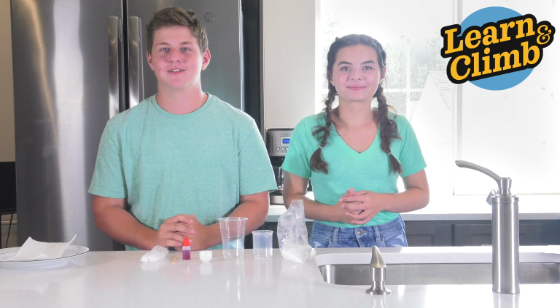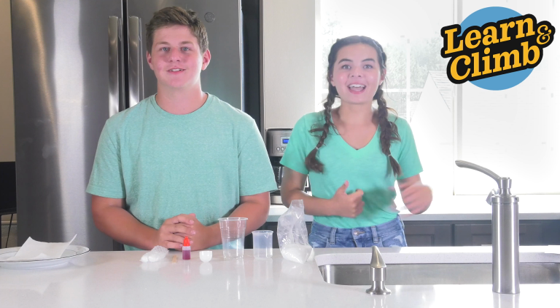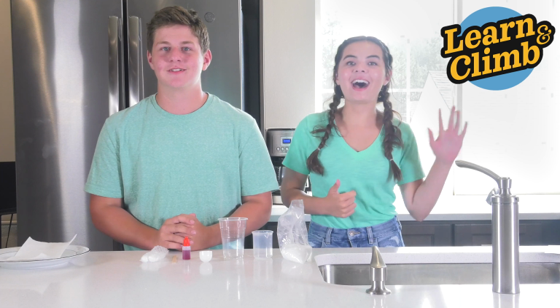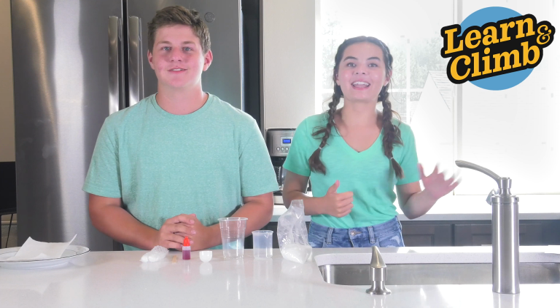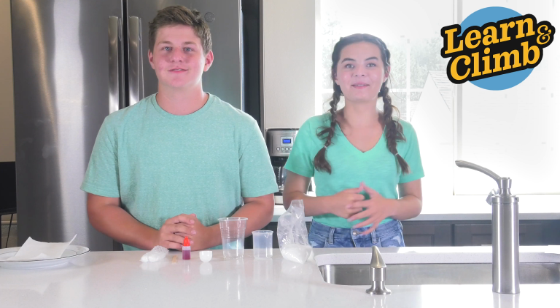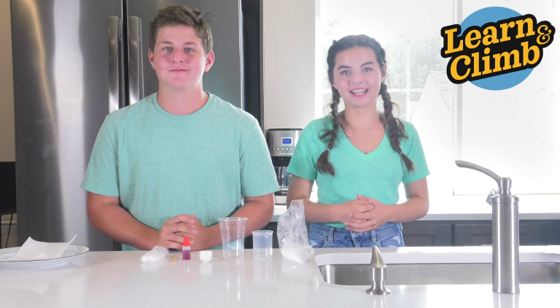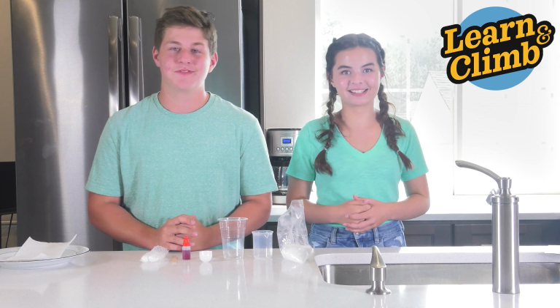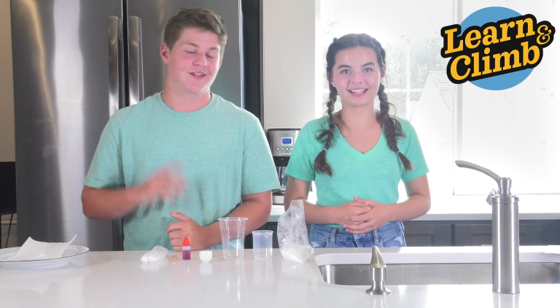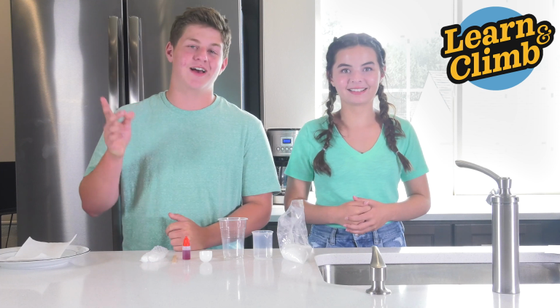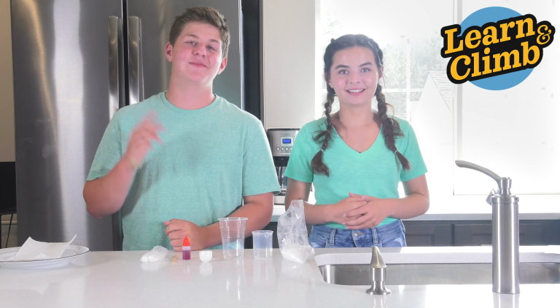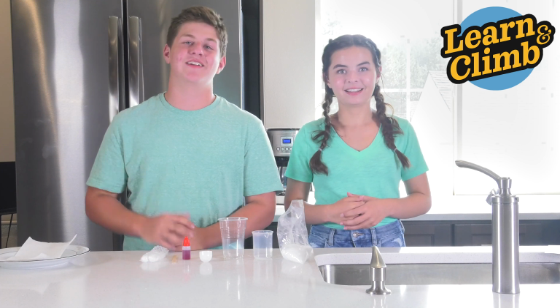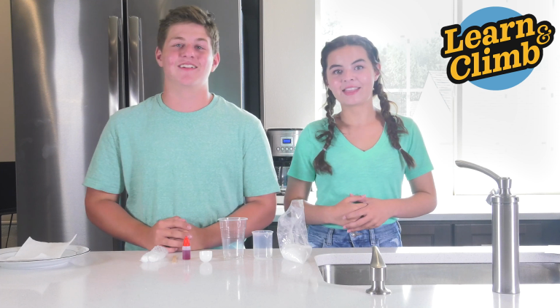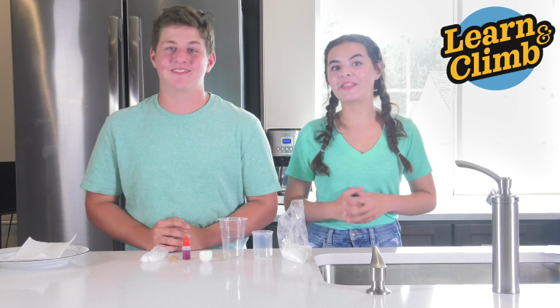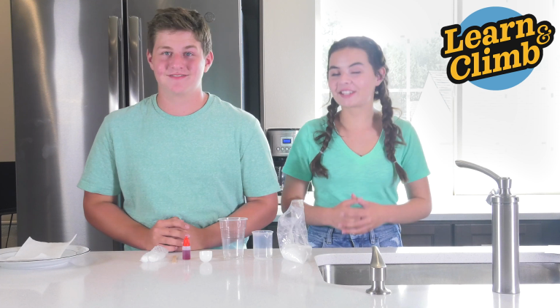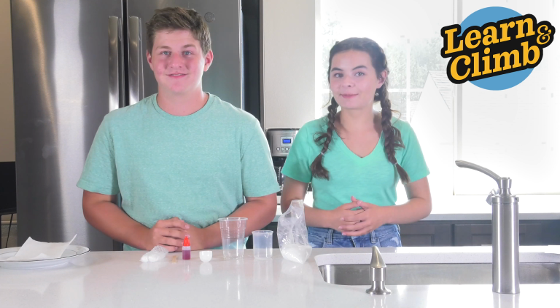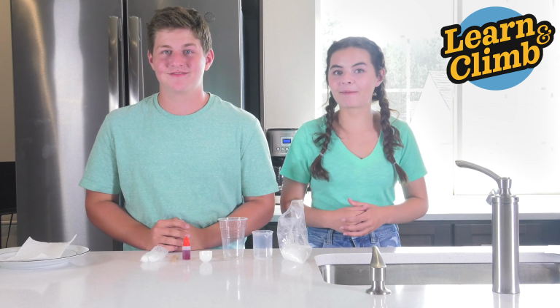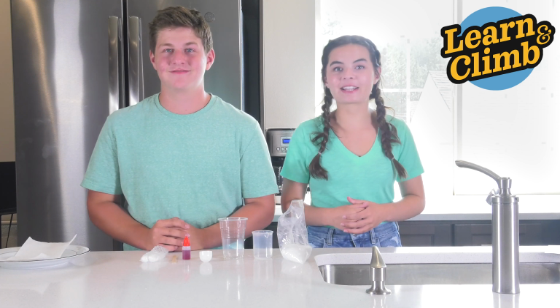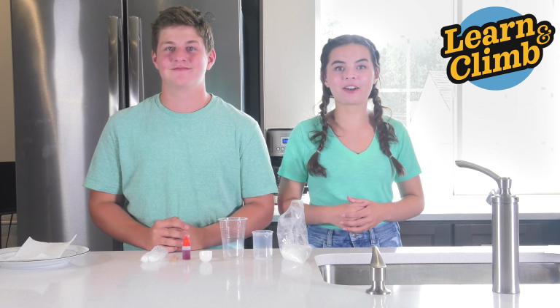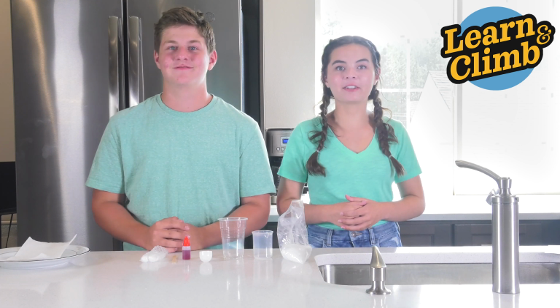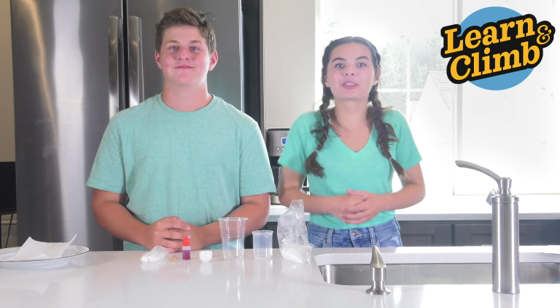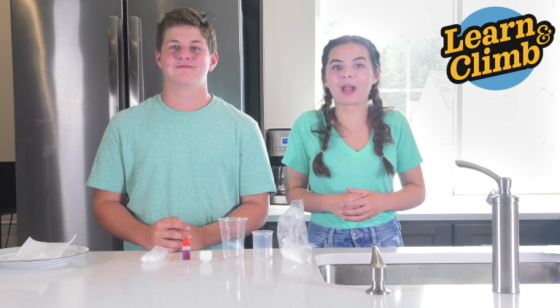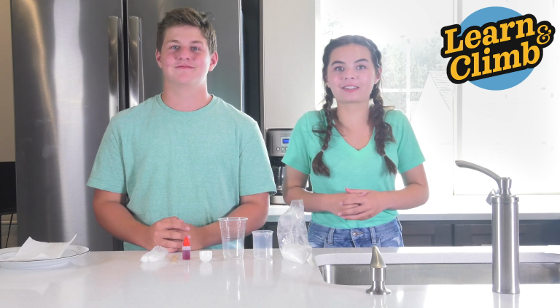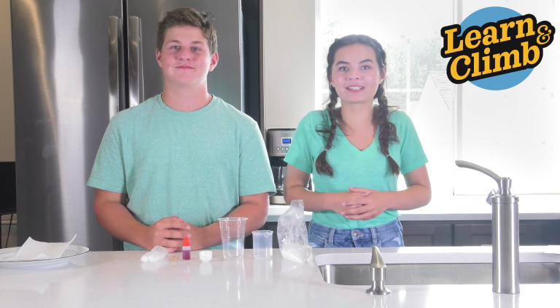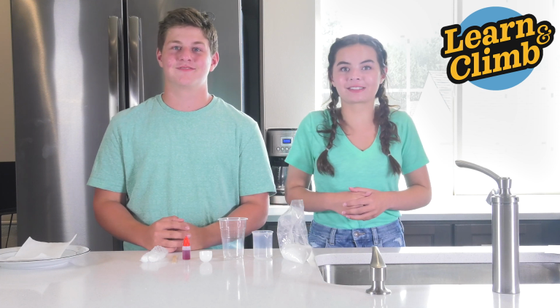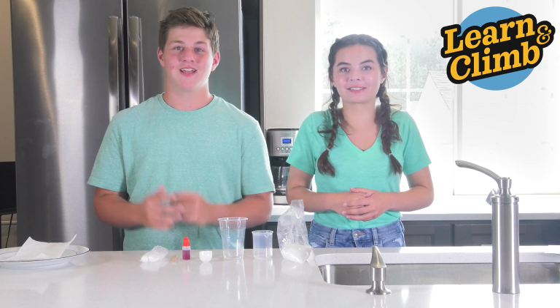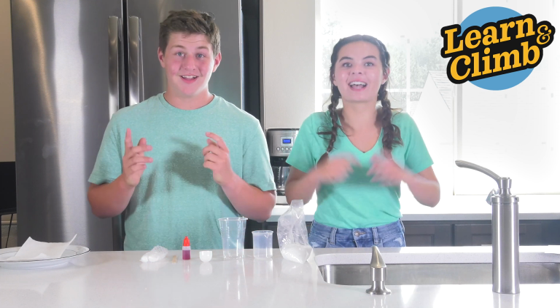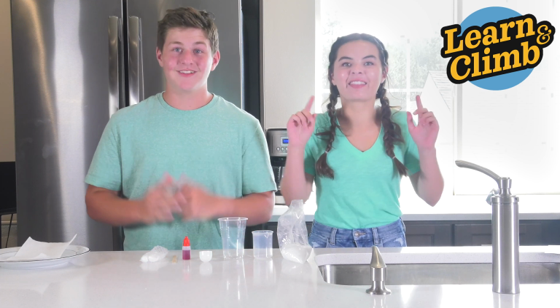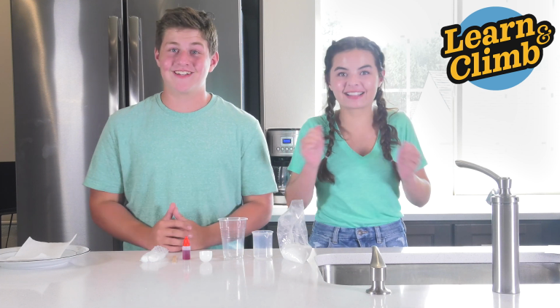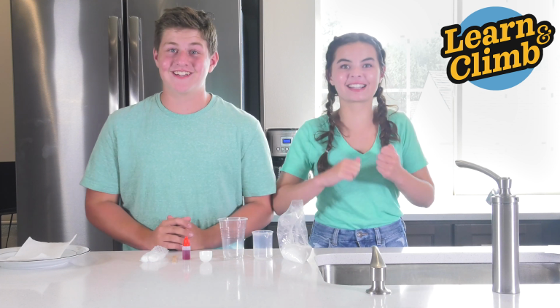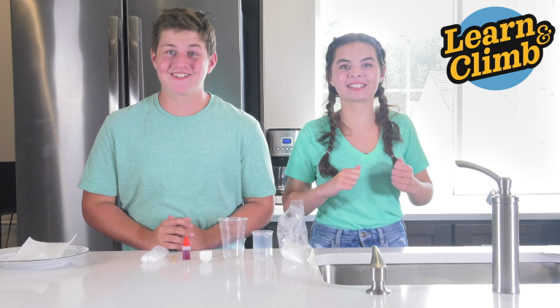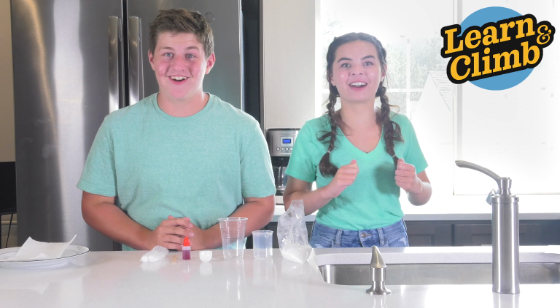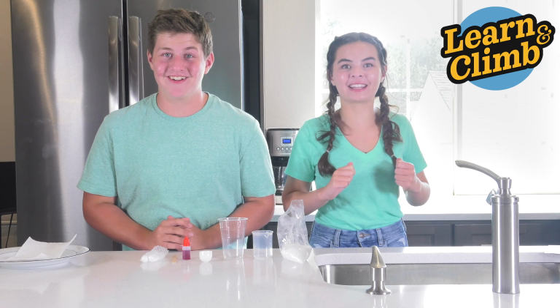Hi, I'm Daisy and I'm Aiden. This experiment is called the red crystals. Let's get started.